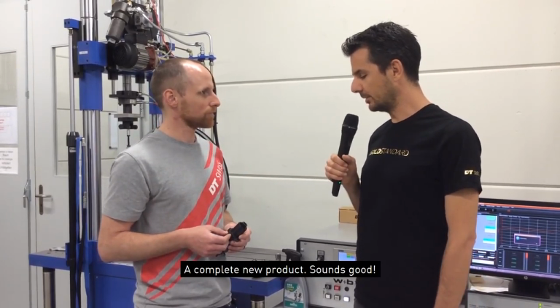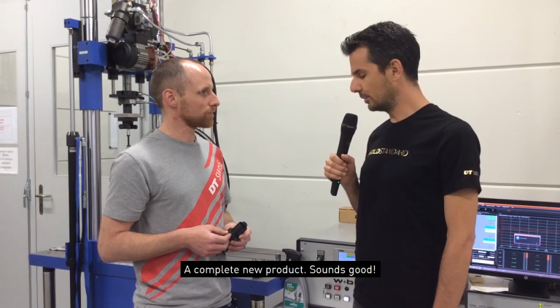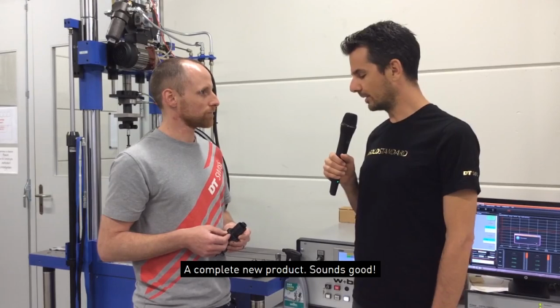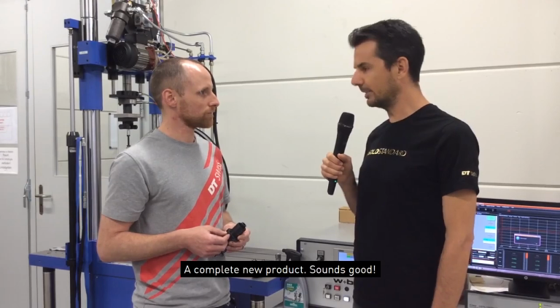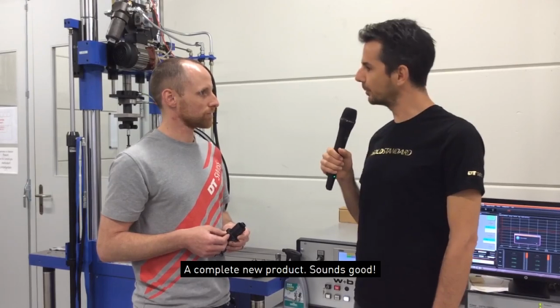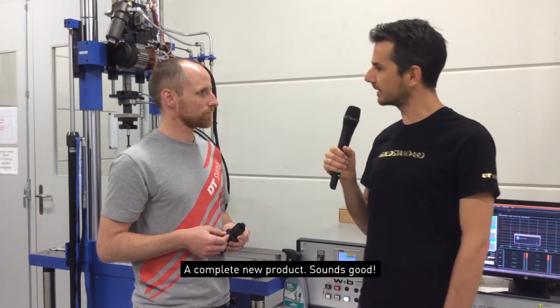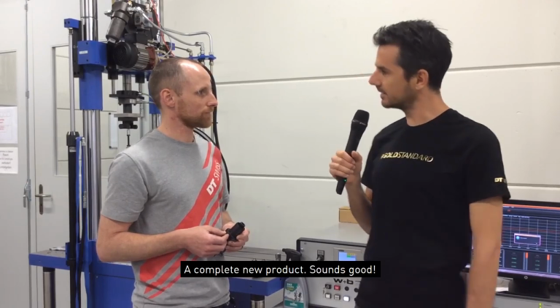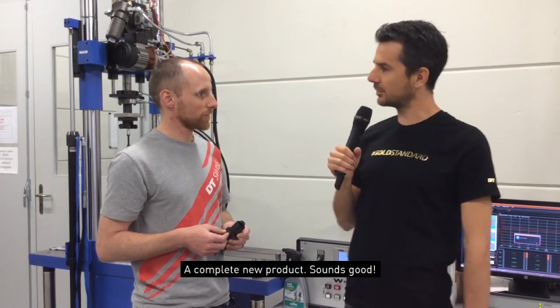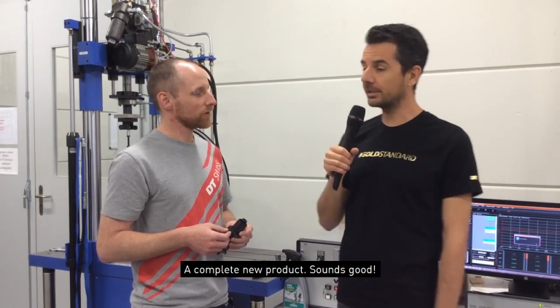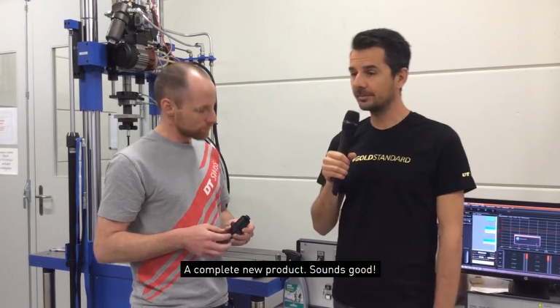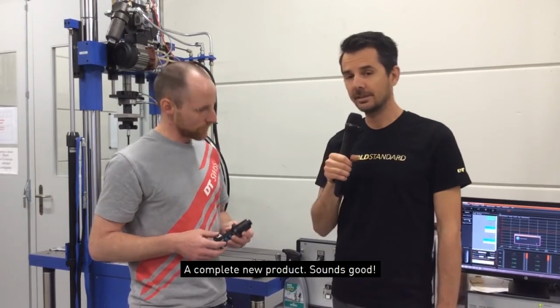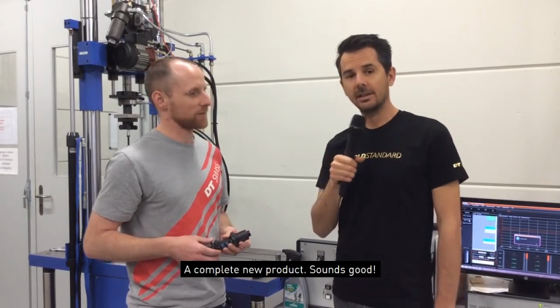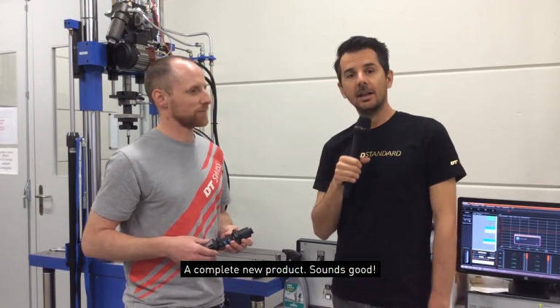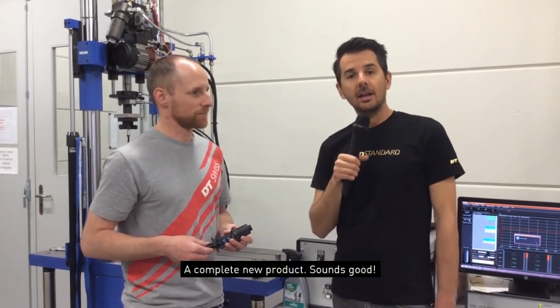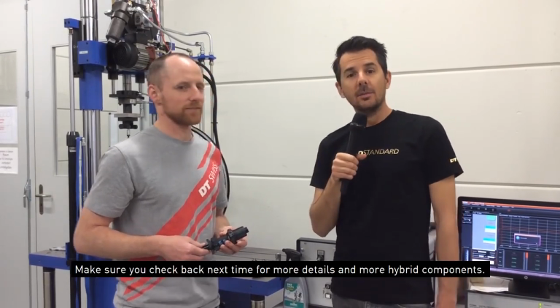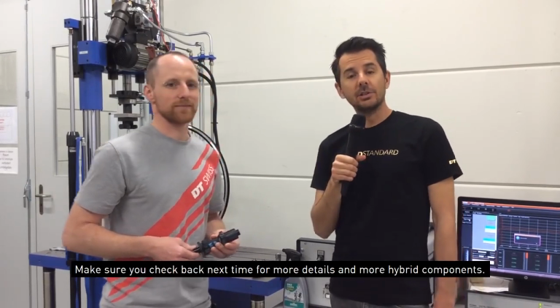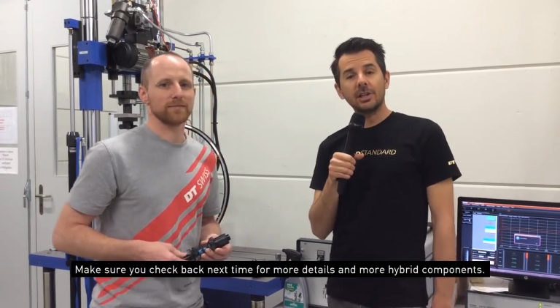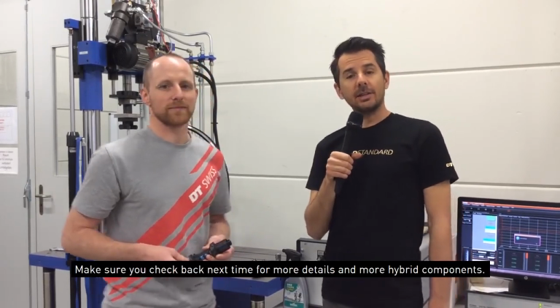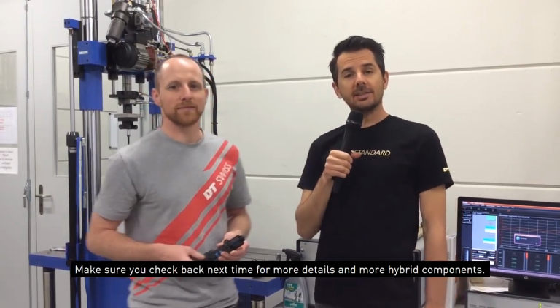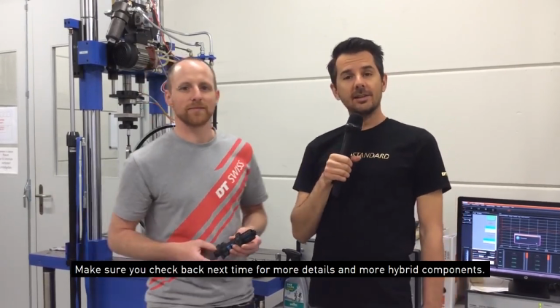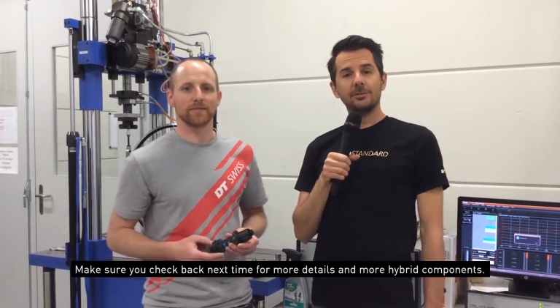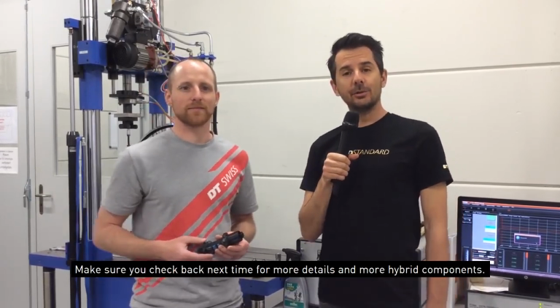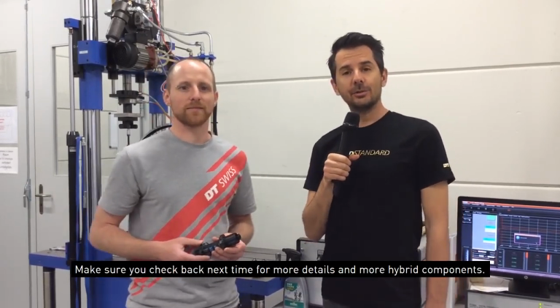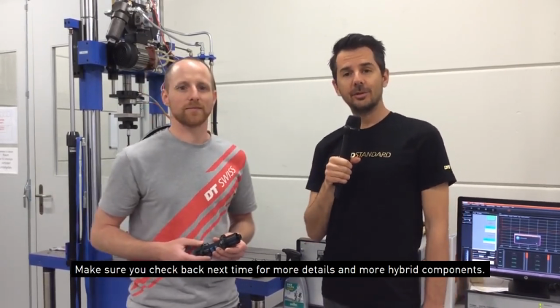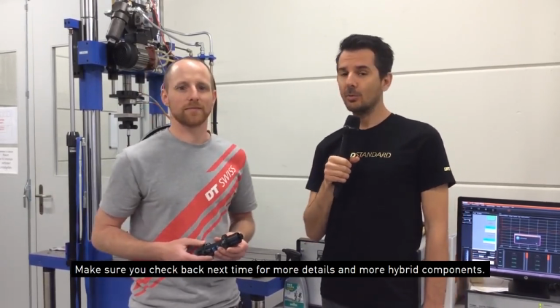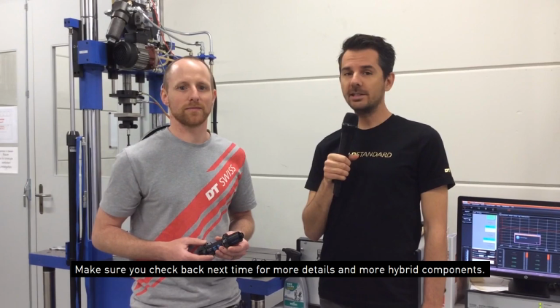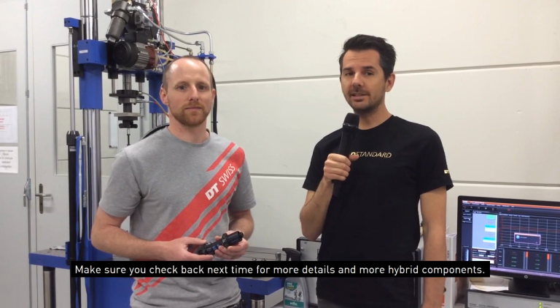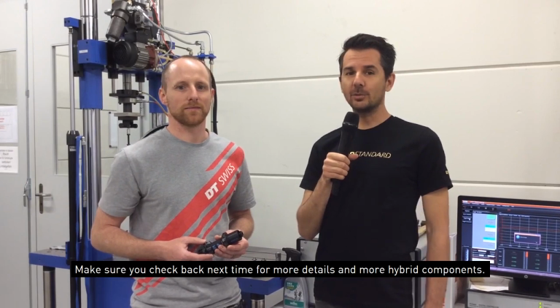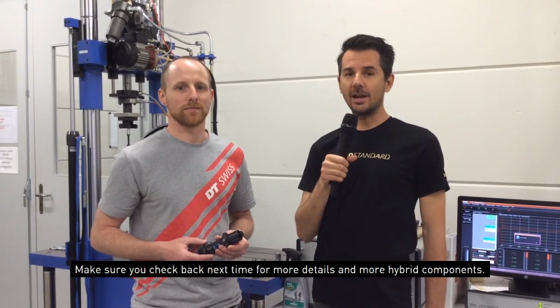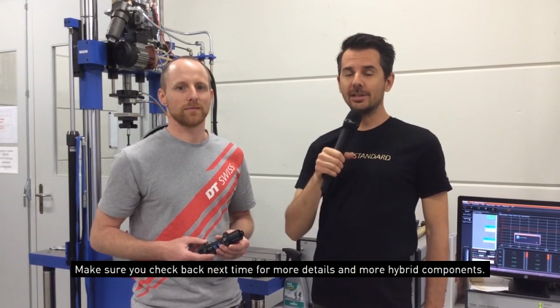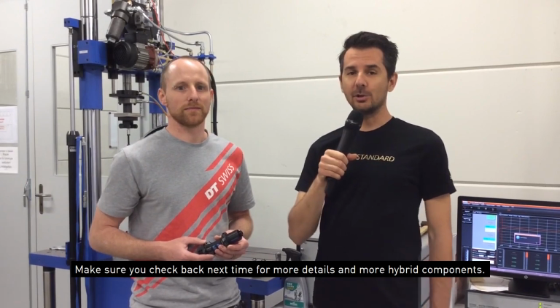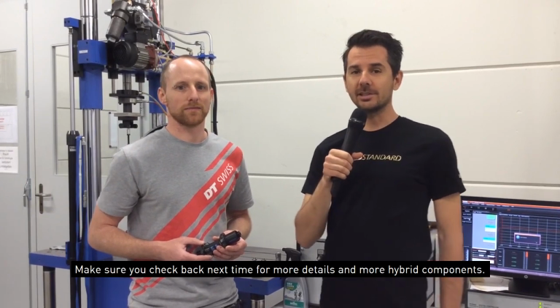Complete new product. Make sure you check back next time for more details and more hybrid components.